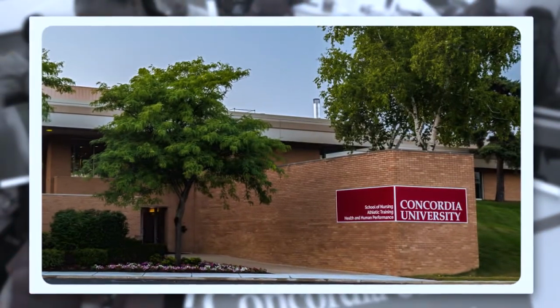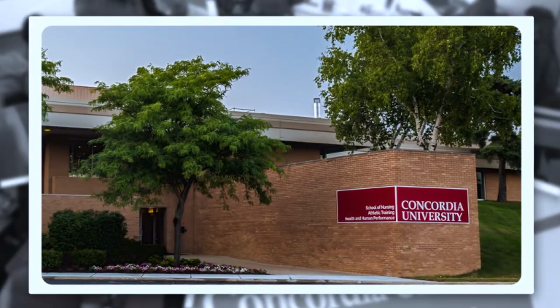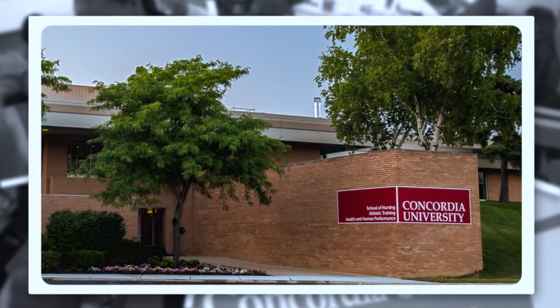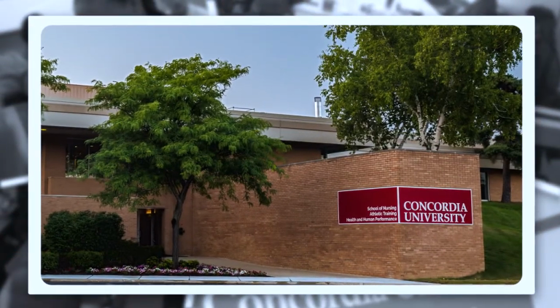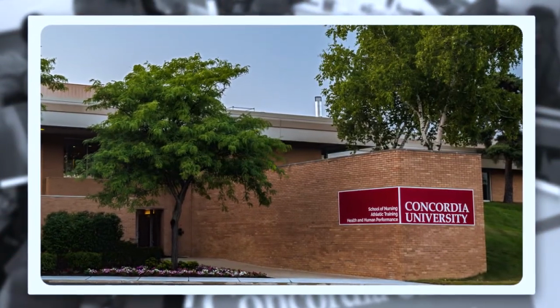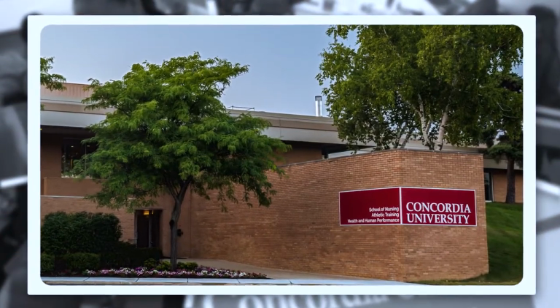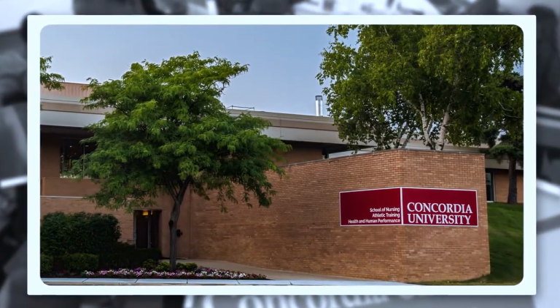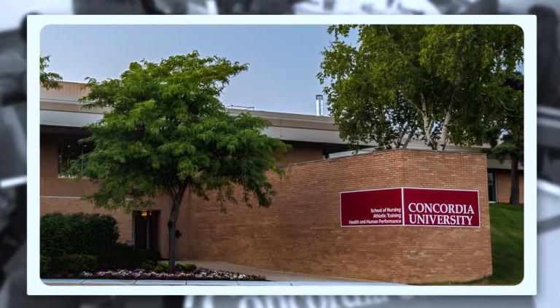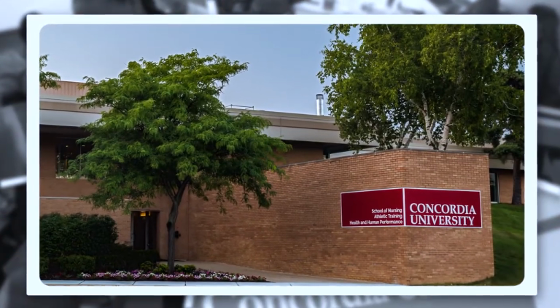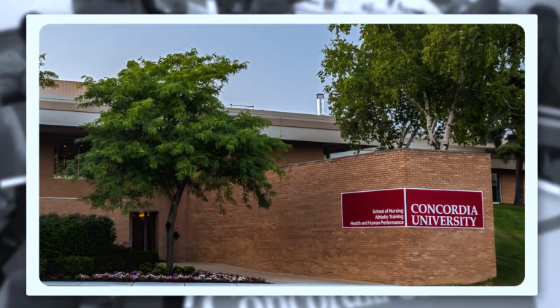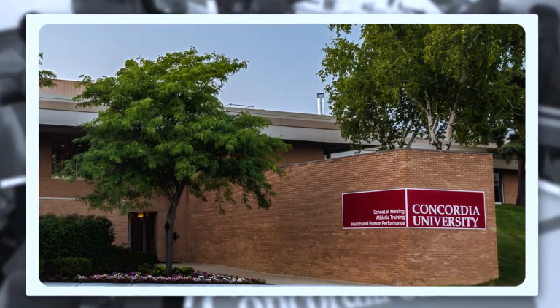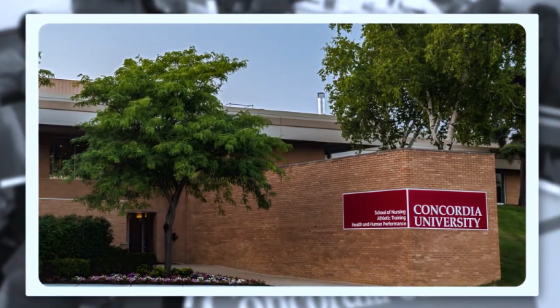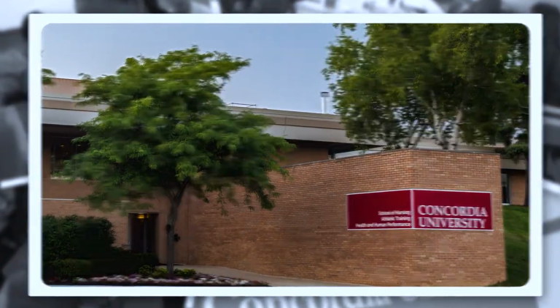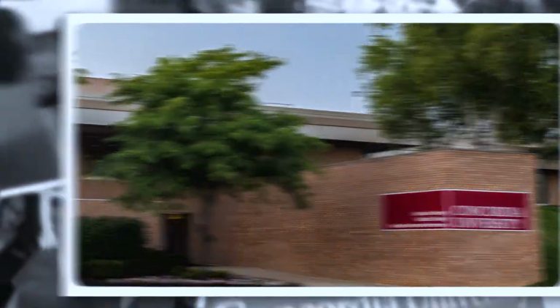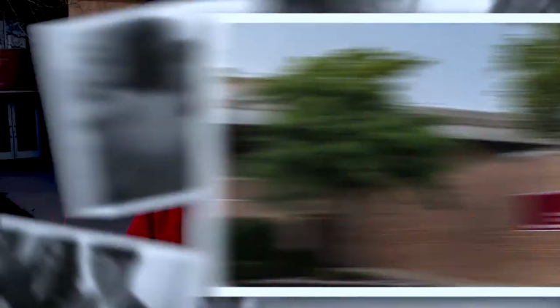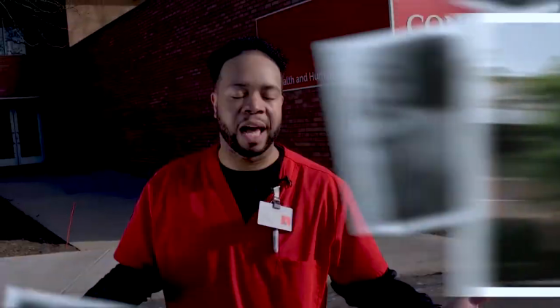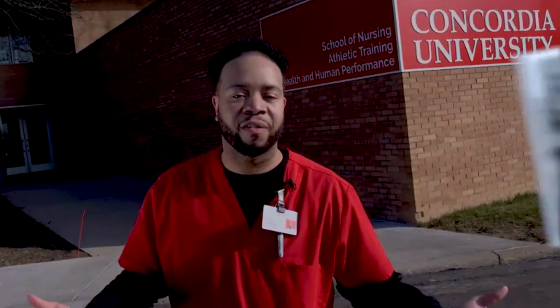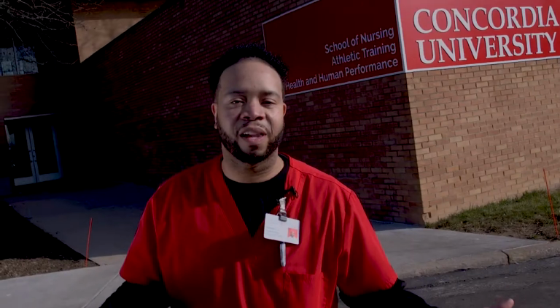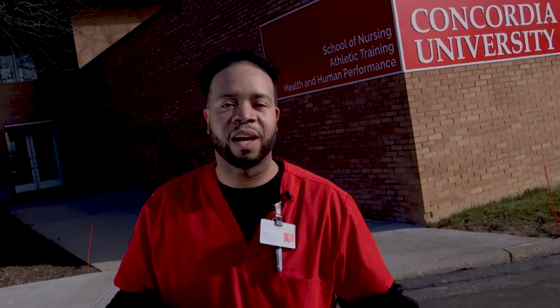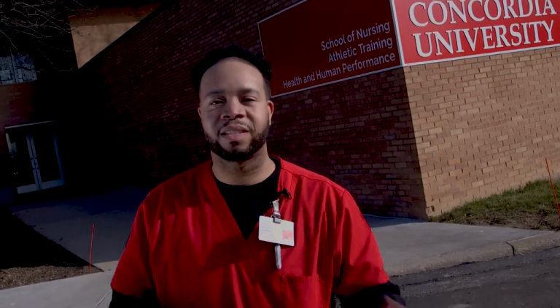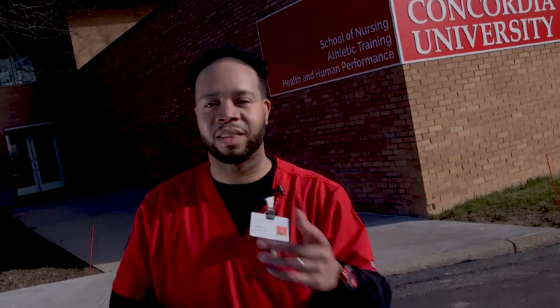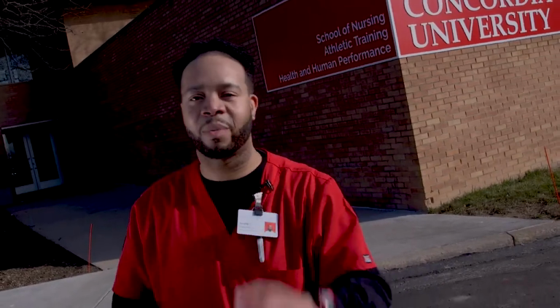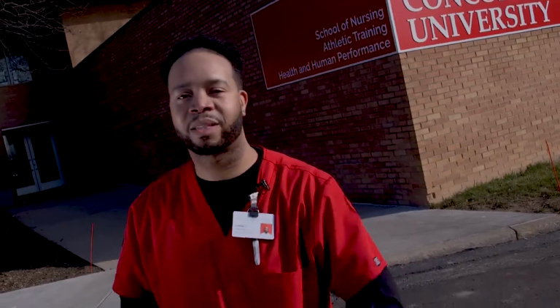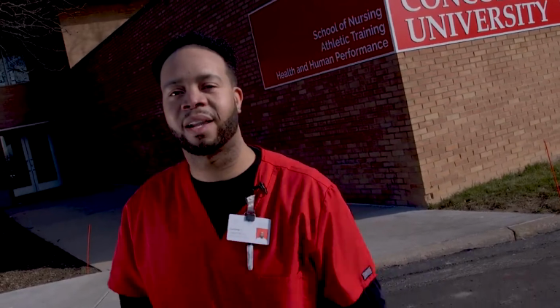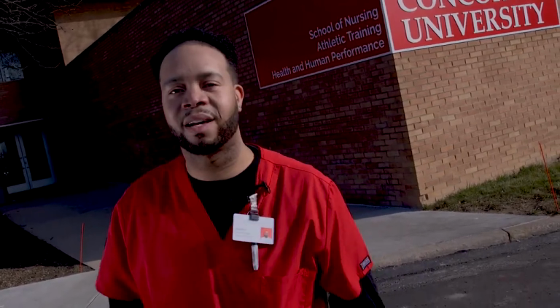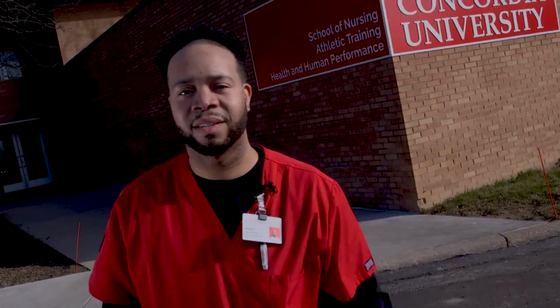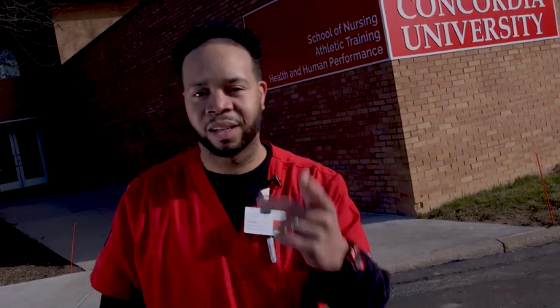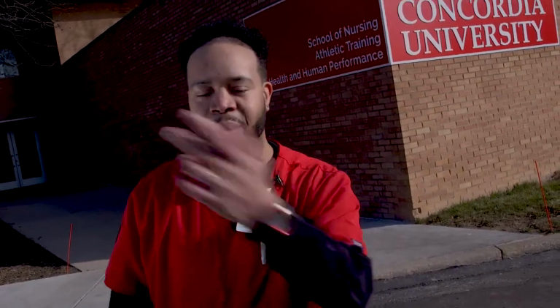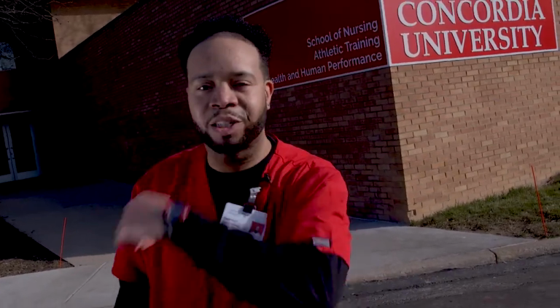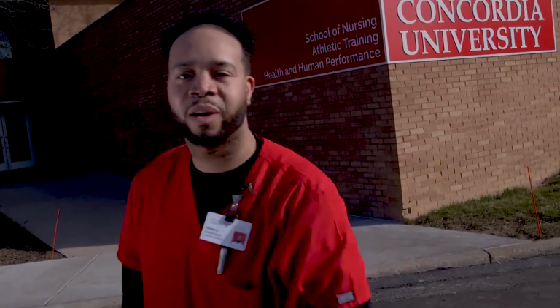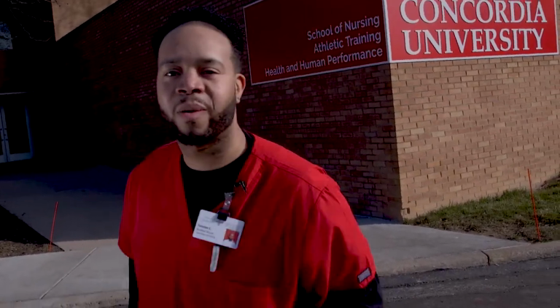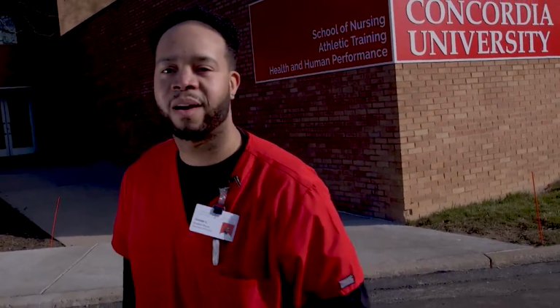I study here with the School of Nursing. I'm part of the Alpha class — the best class. Let me show you around.